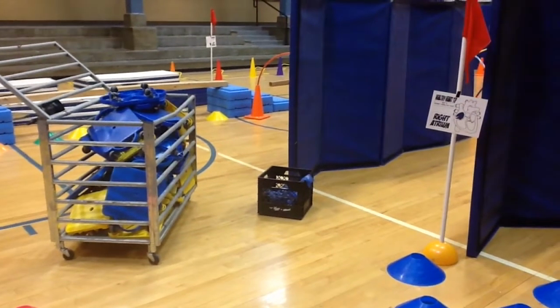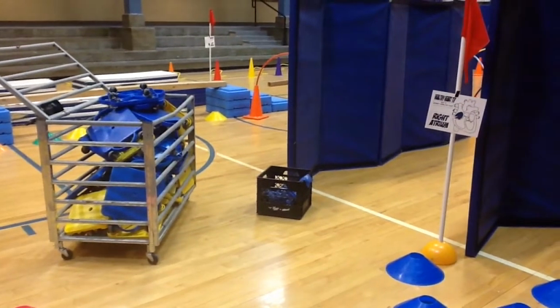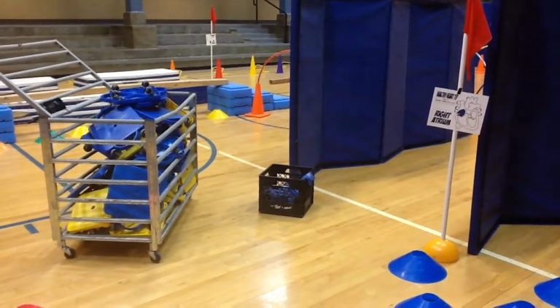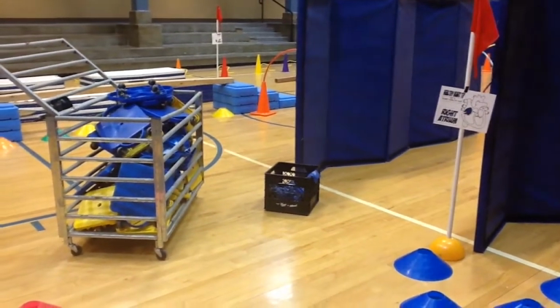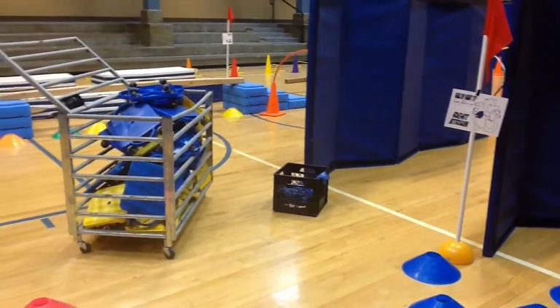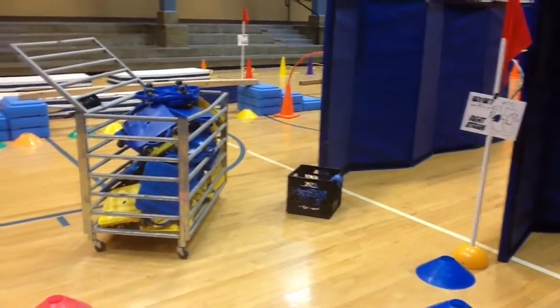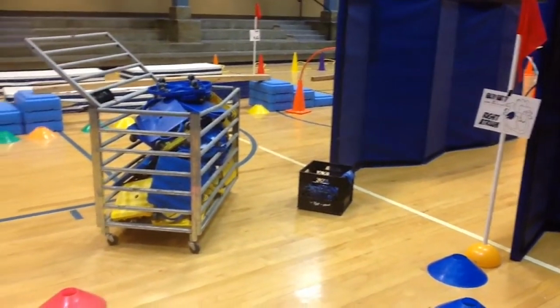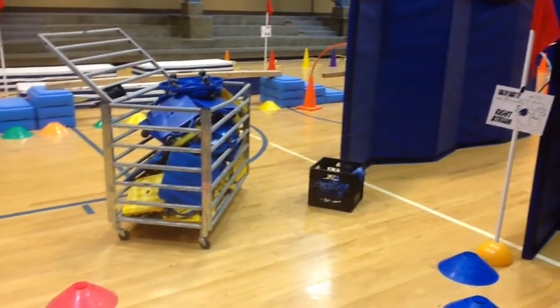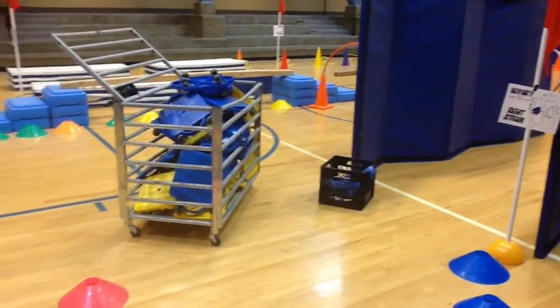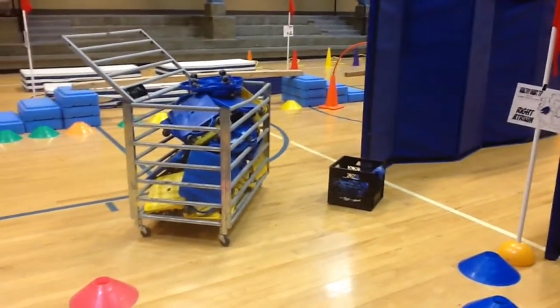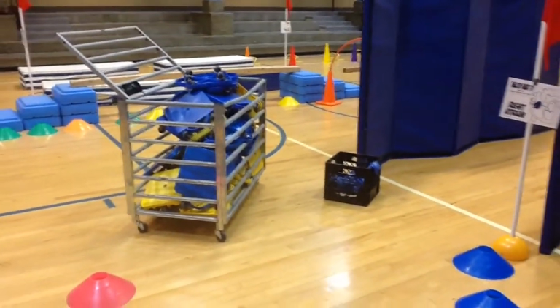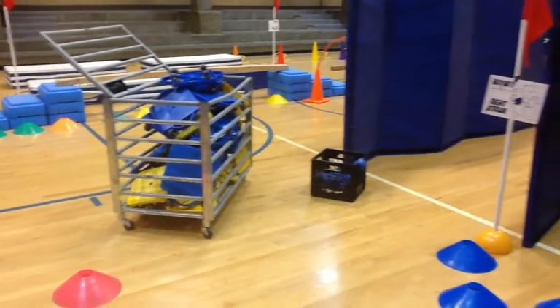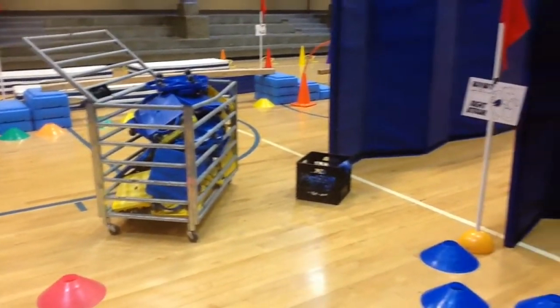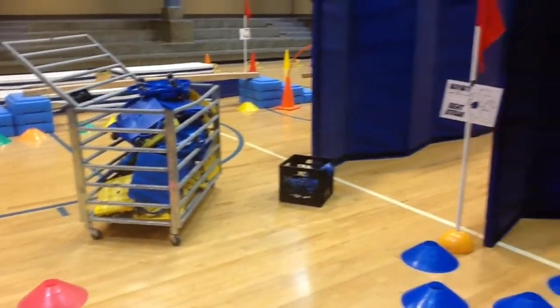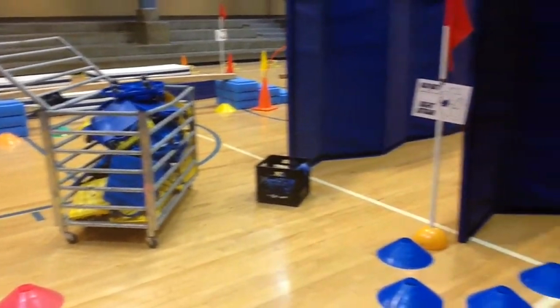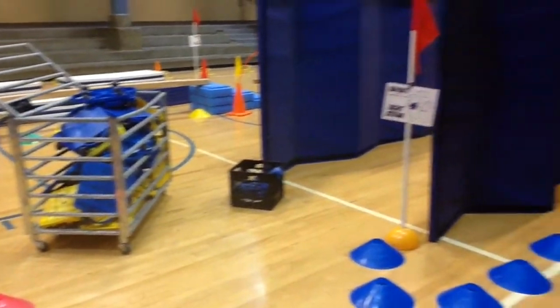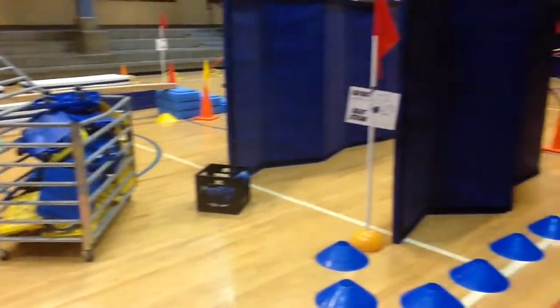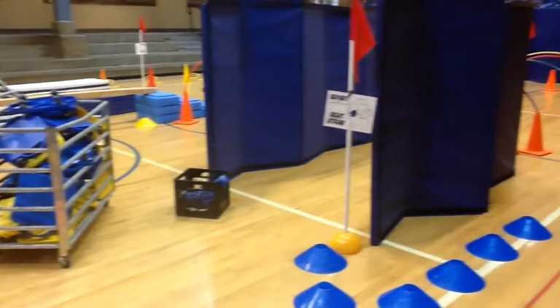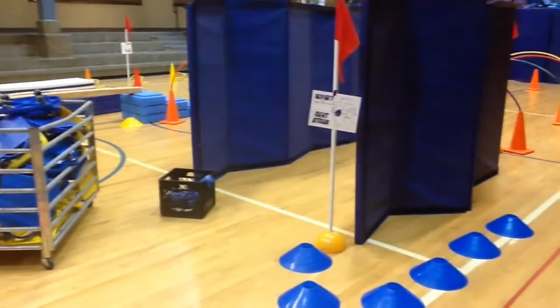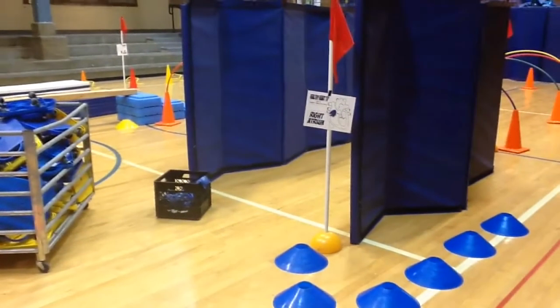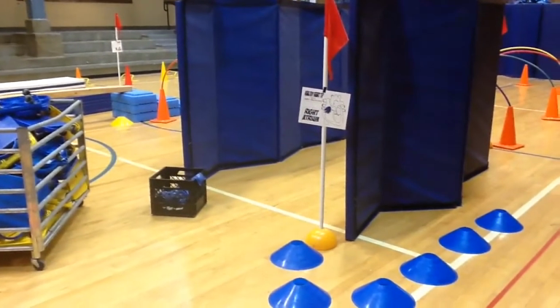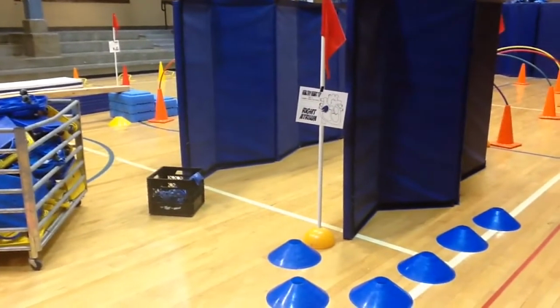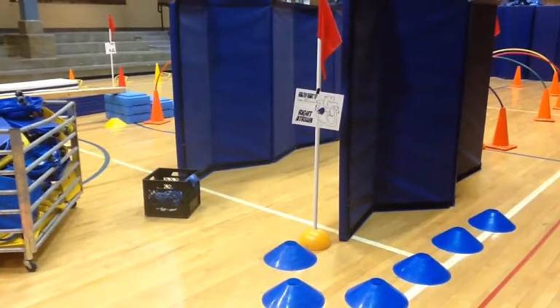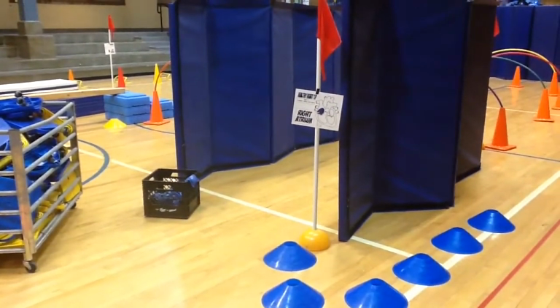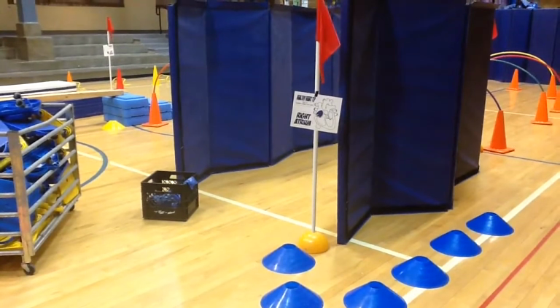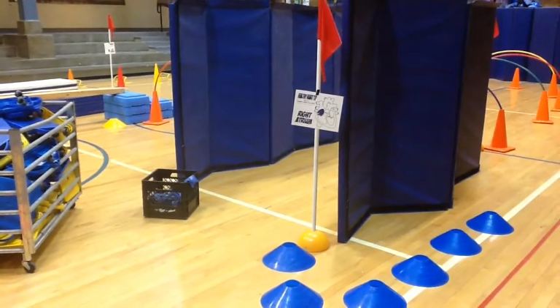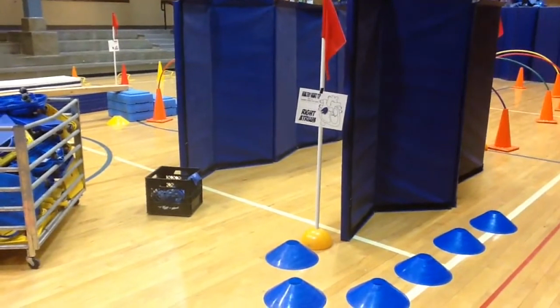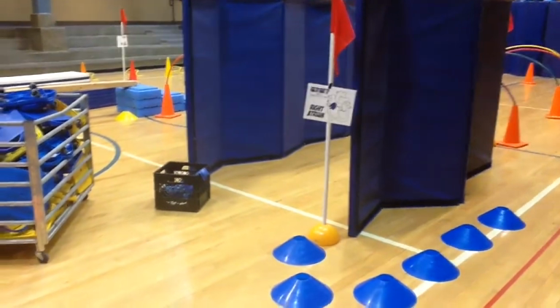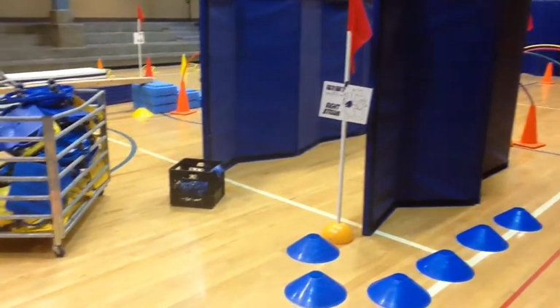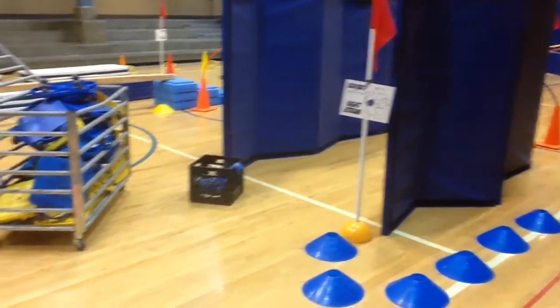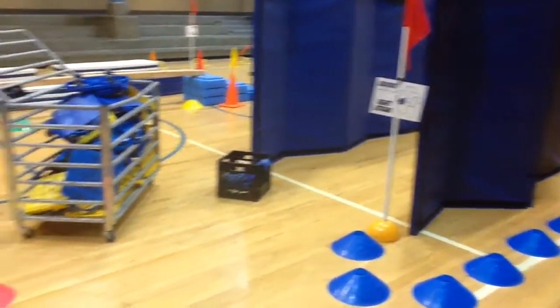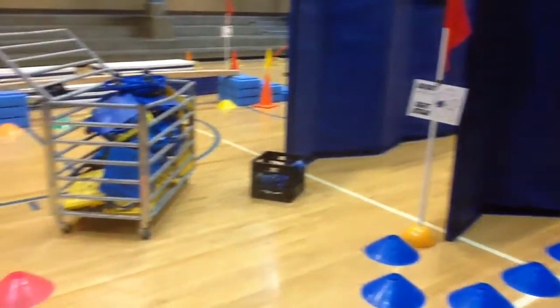Good morning. Welcome to Van Meter Elementary. It's our human heart course these next few days.